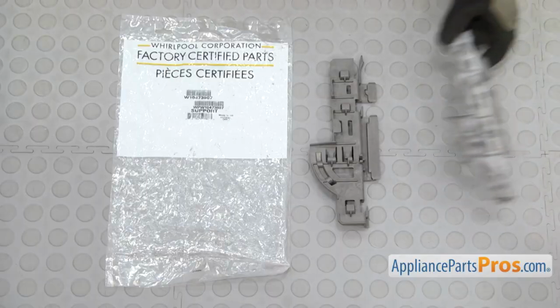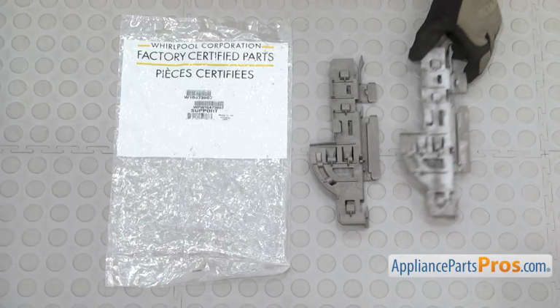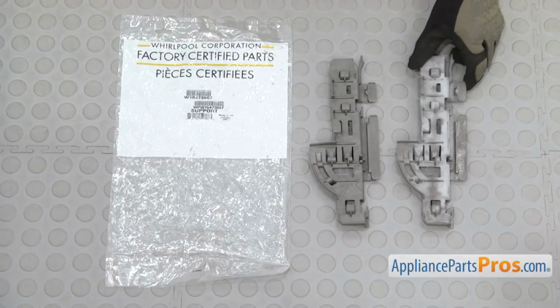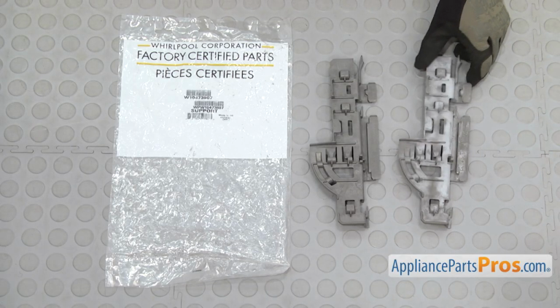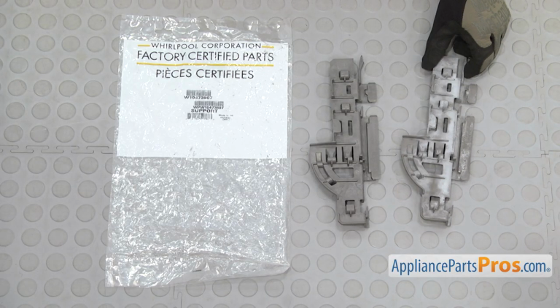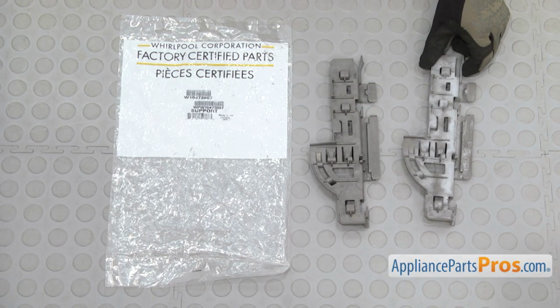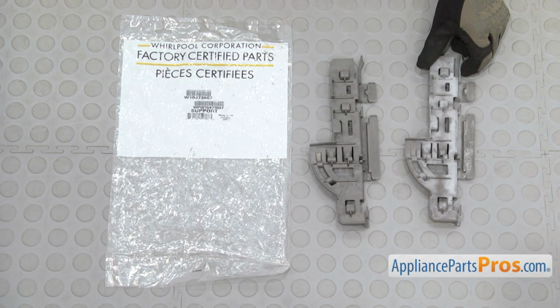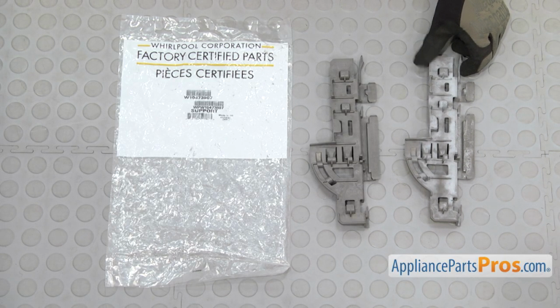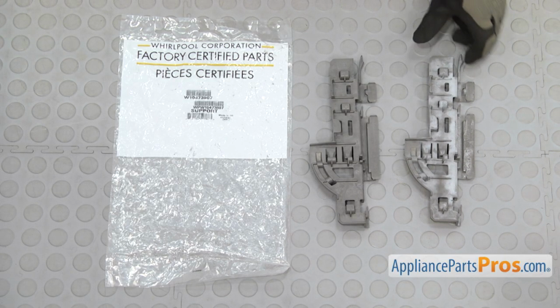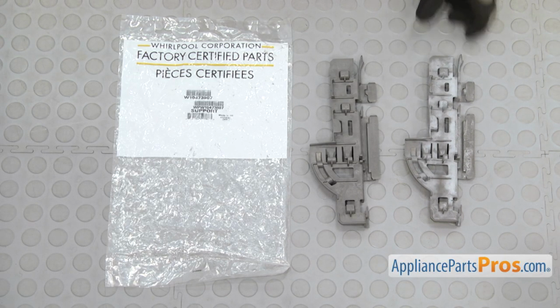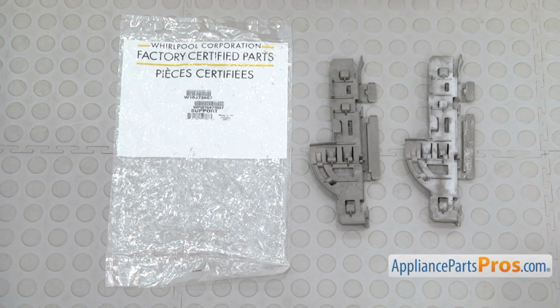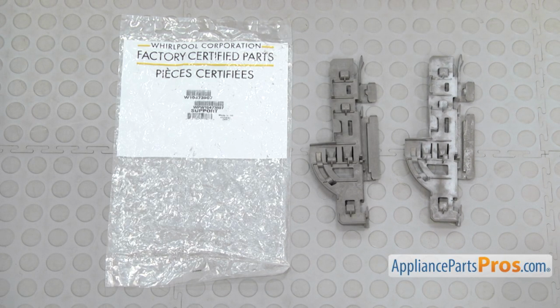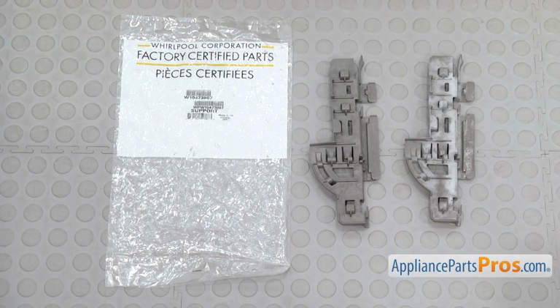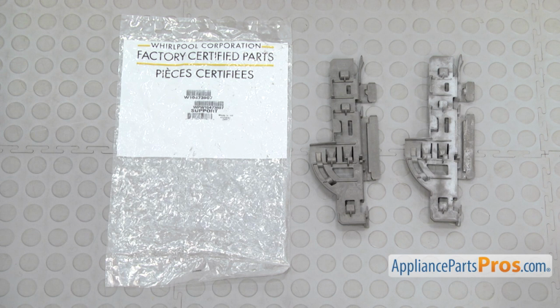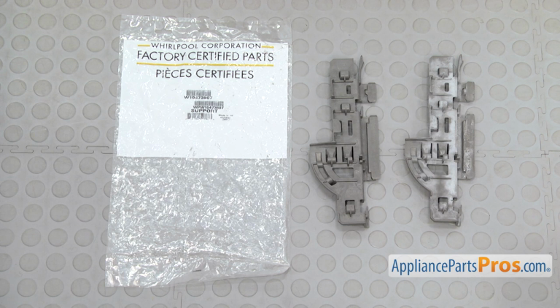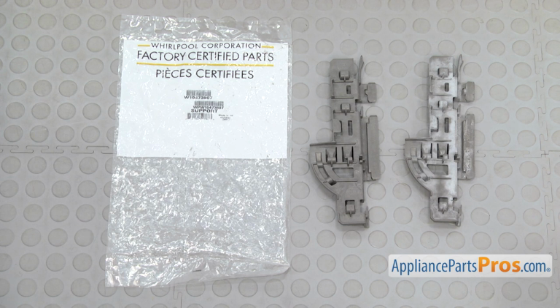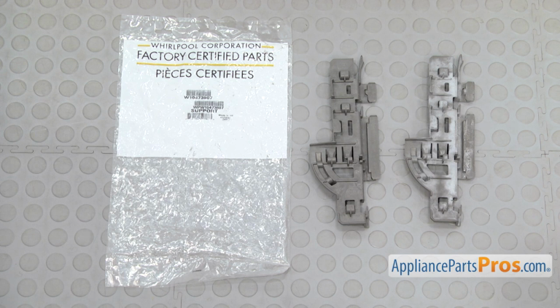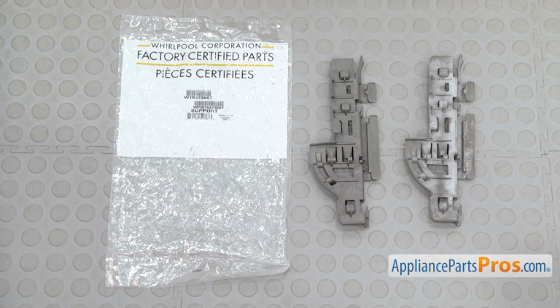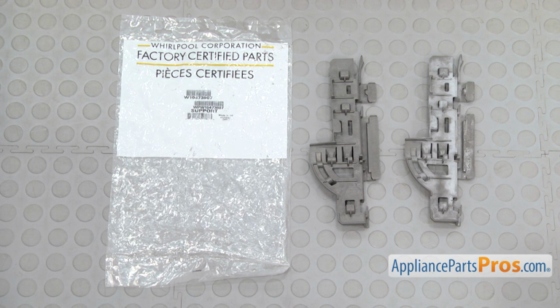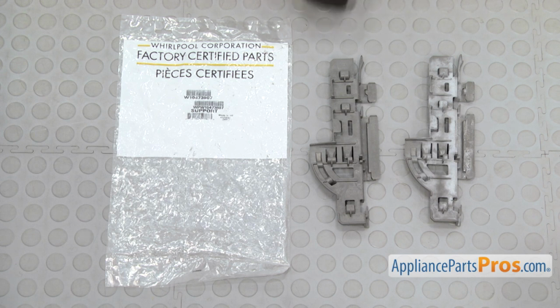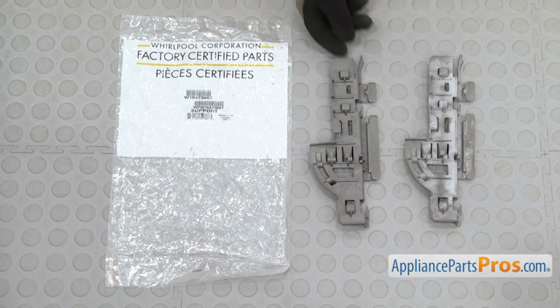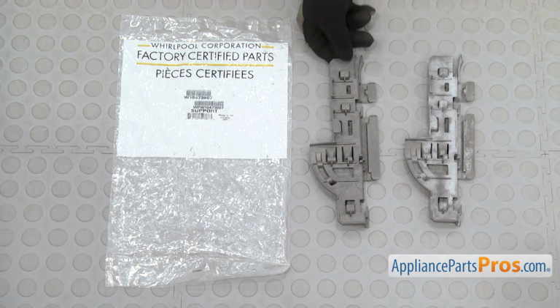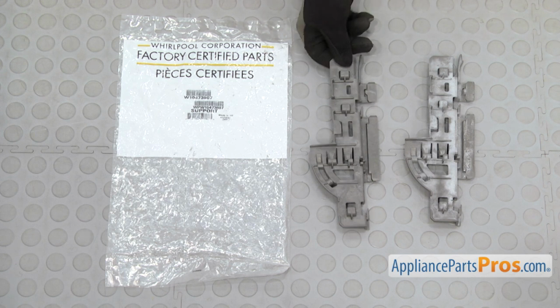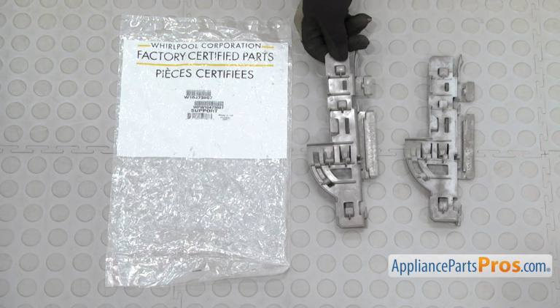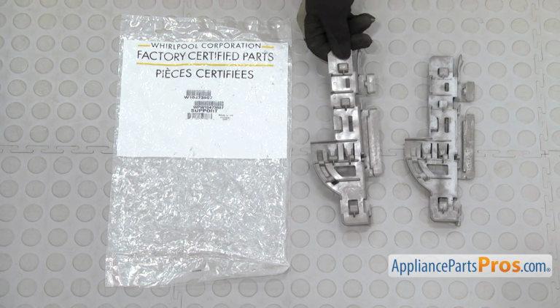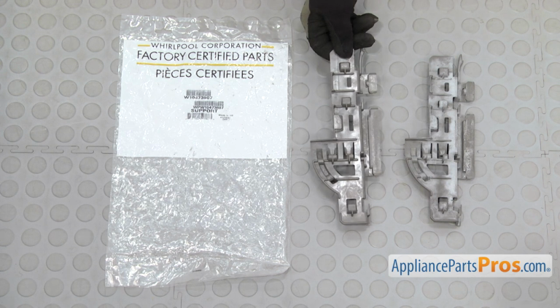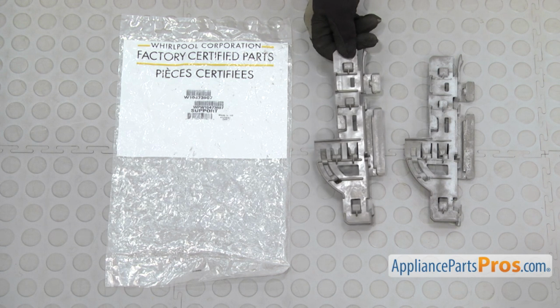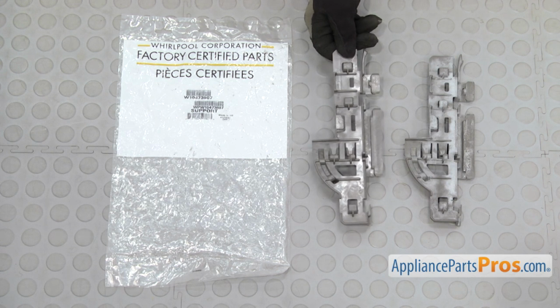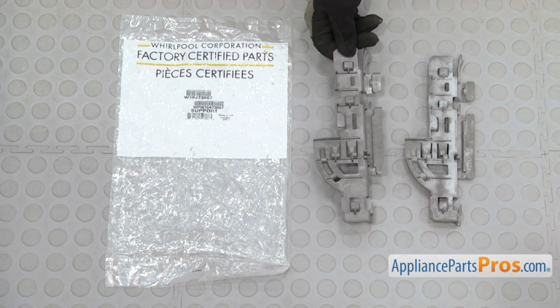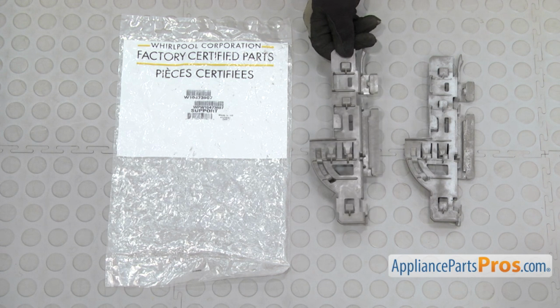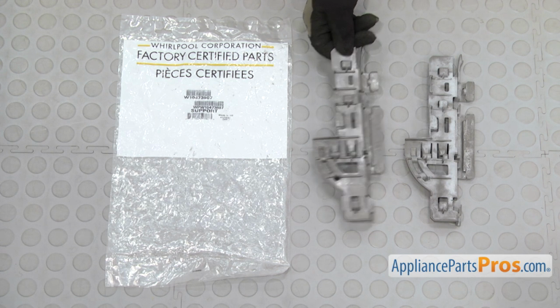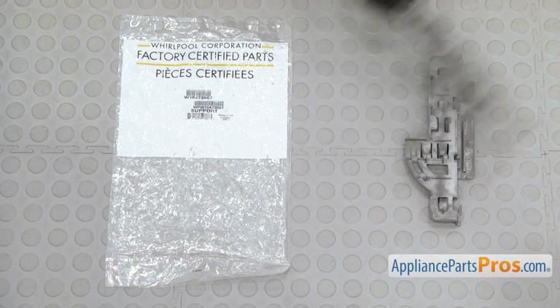Here's the old dish rack support next to the new one. If you don't already have one, you can get it at AppliancePartsPros.com.